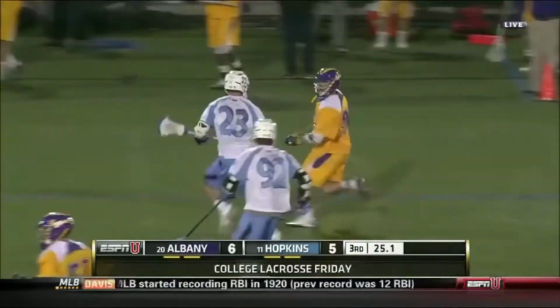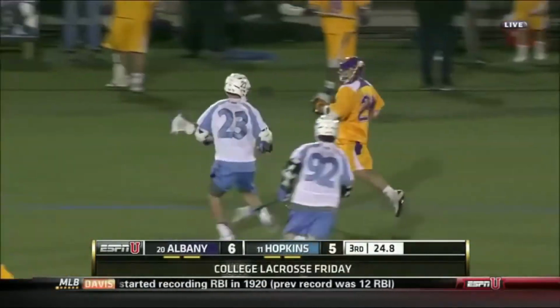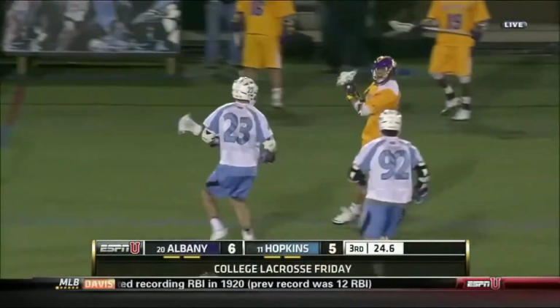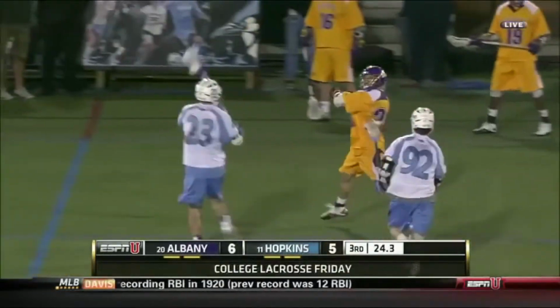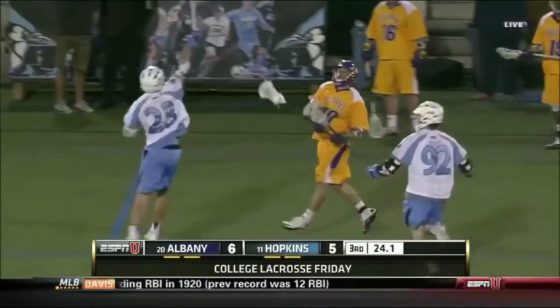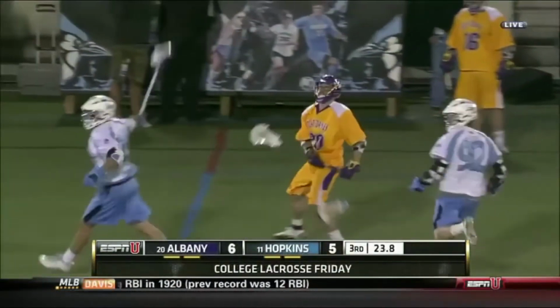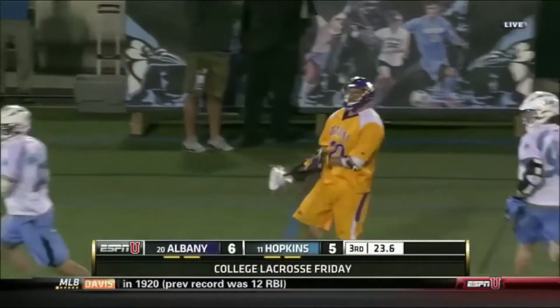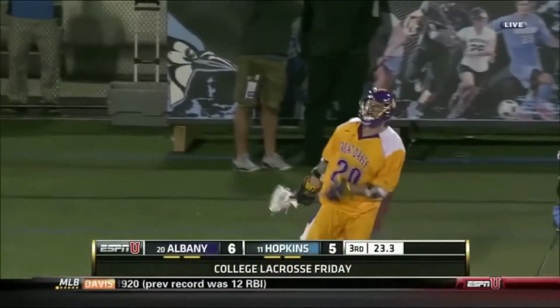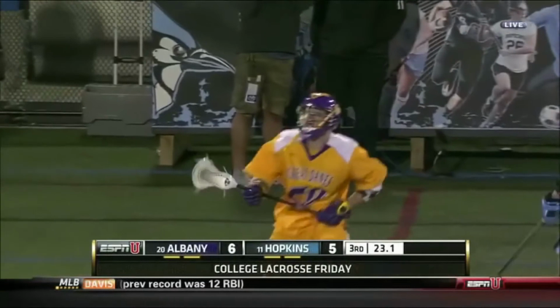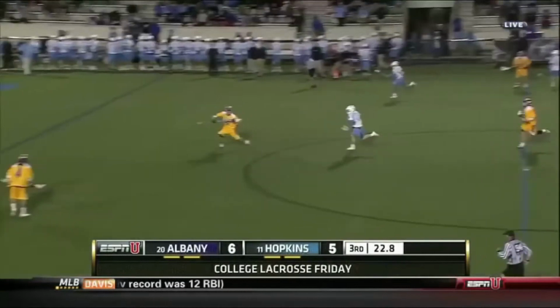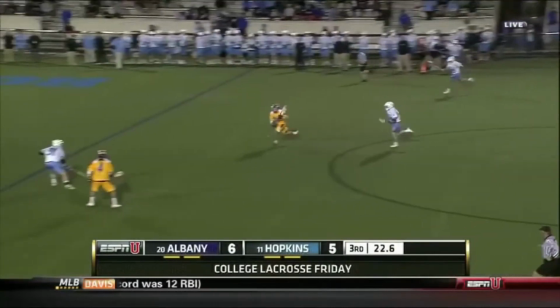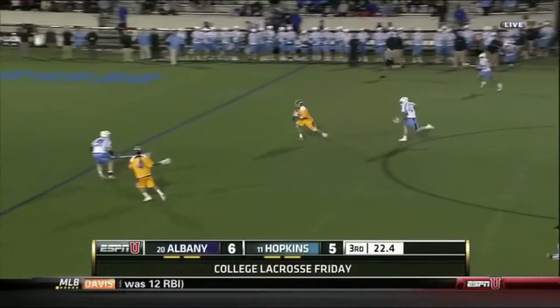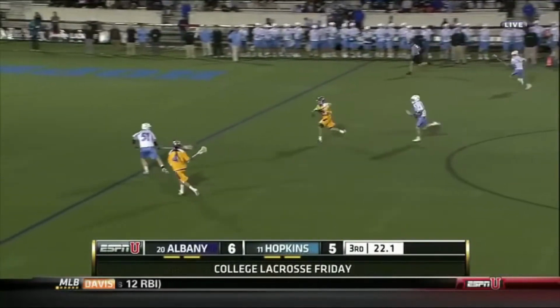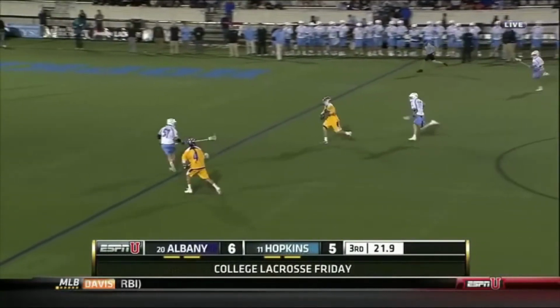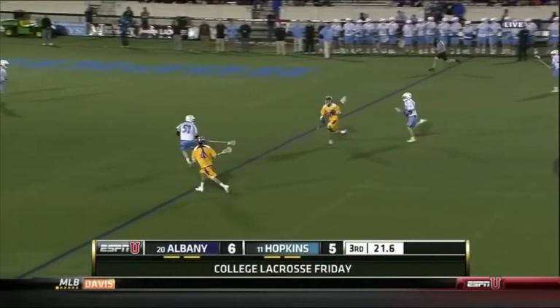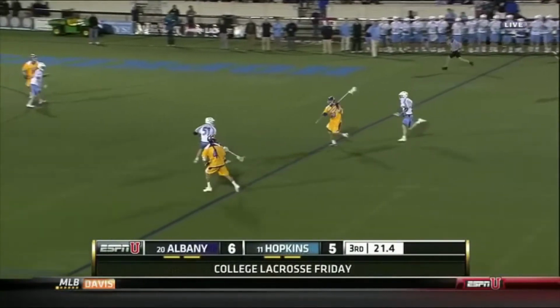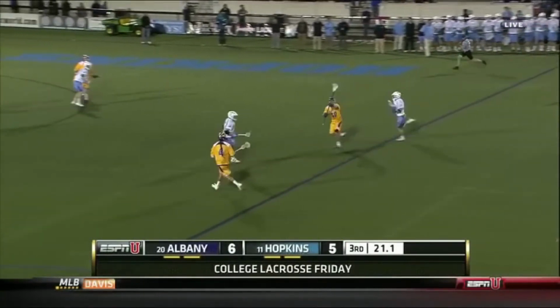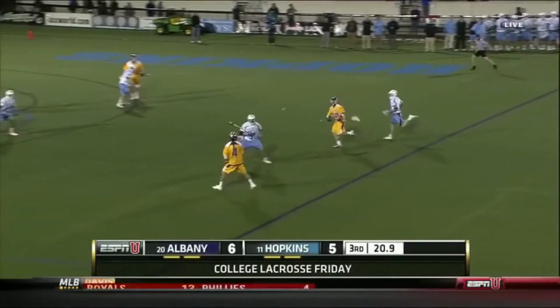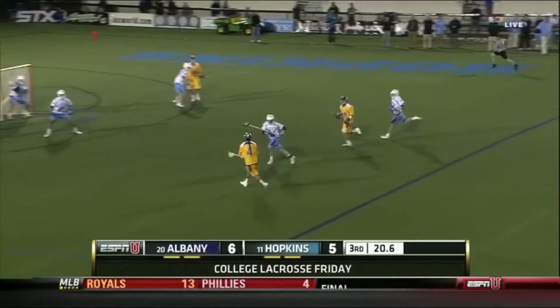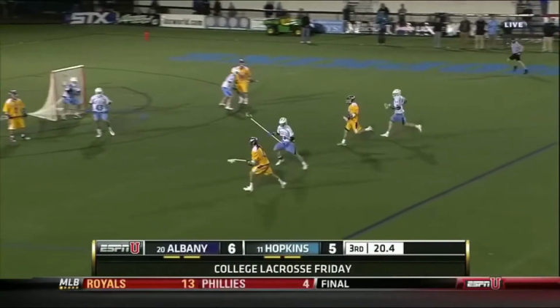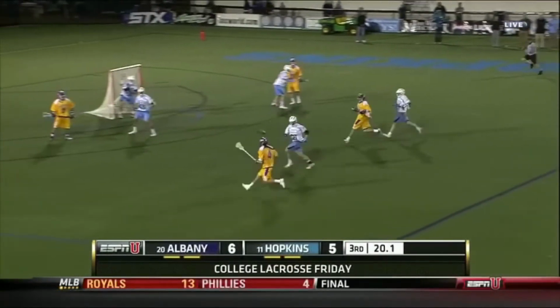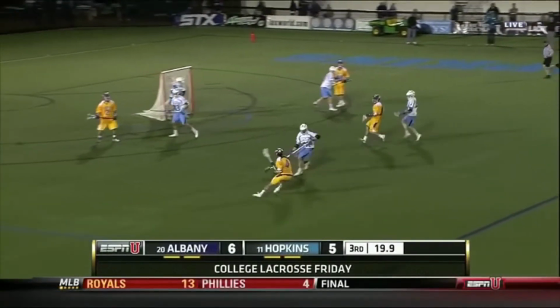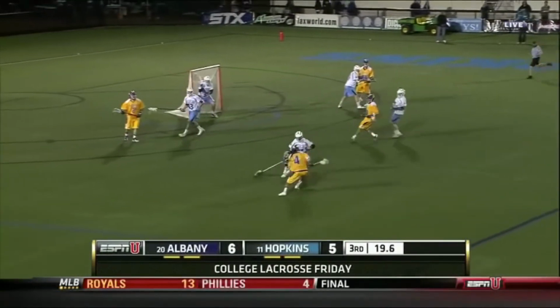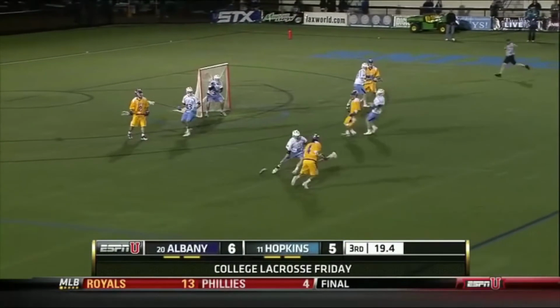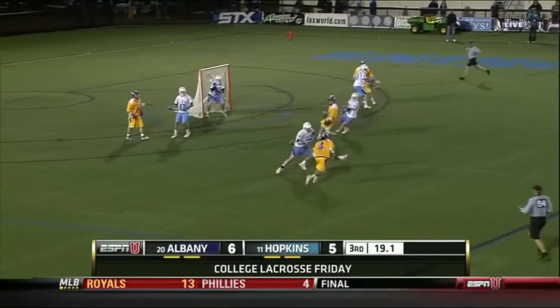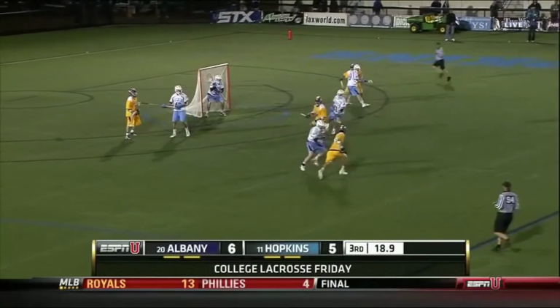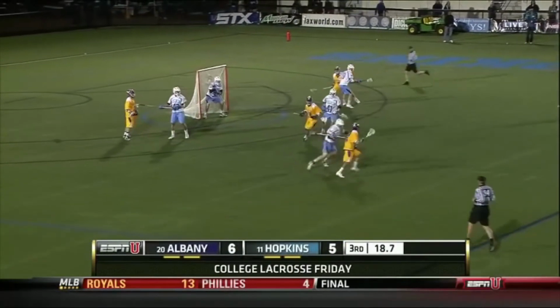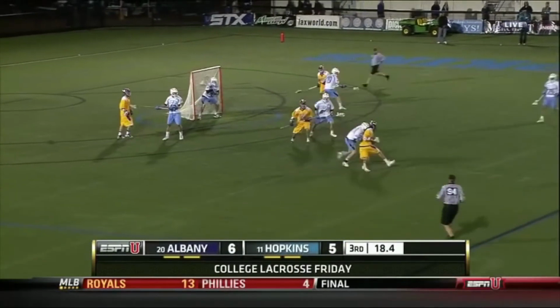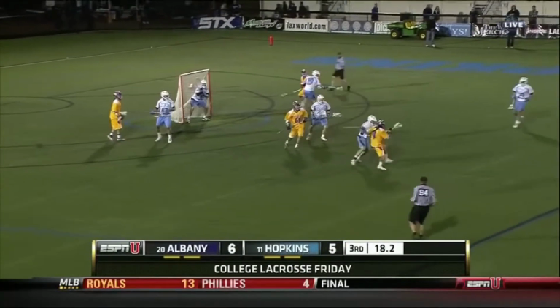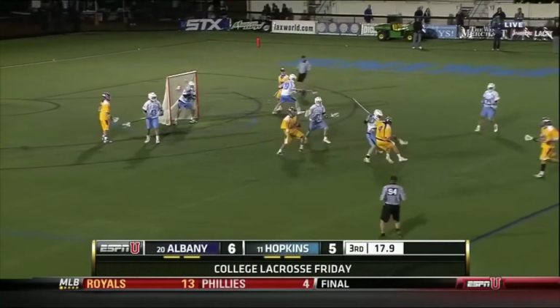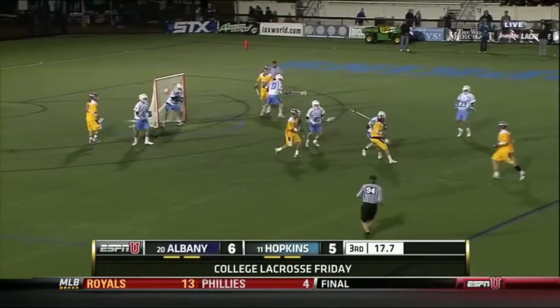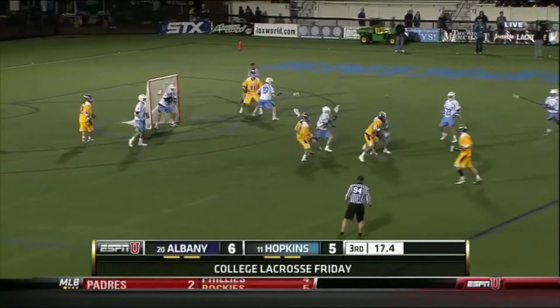I just want to note on this clip how well the defender is able to go from running down the field to completely changing direction and breaking down. I have to elaborate again — footwork is so important.